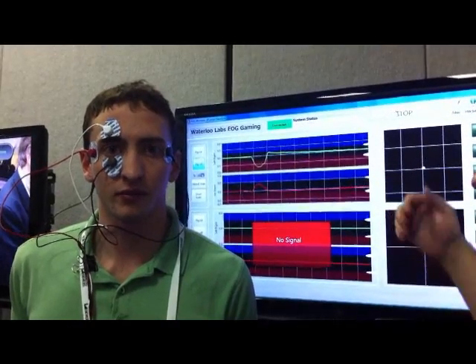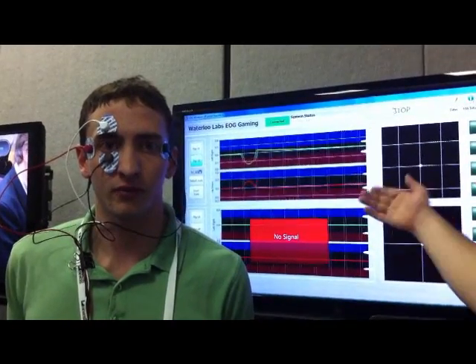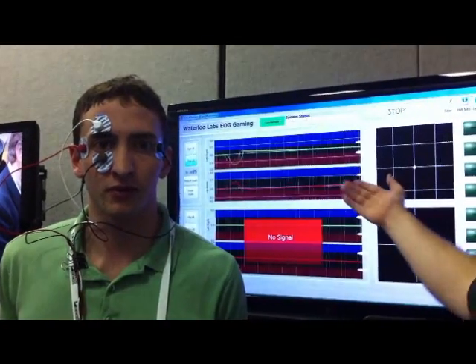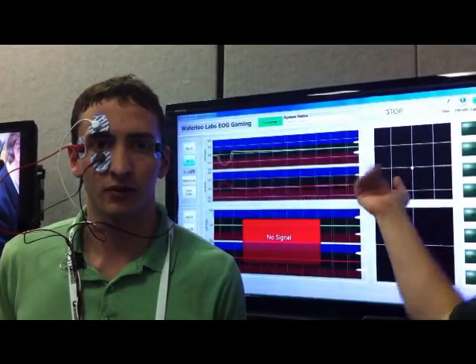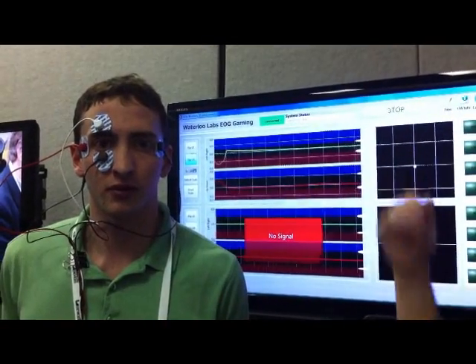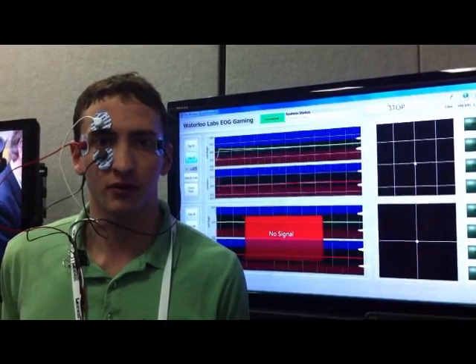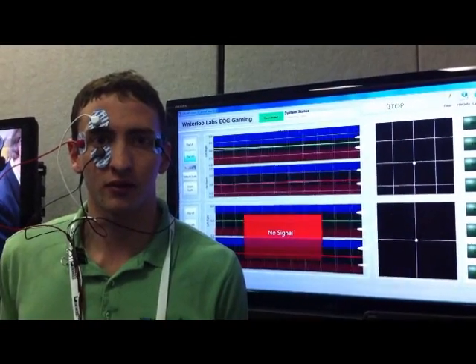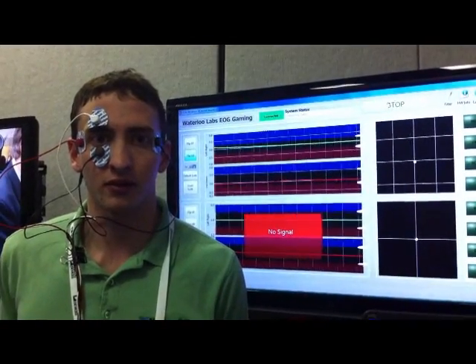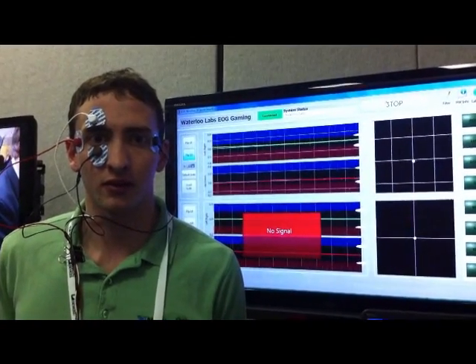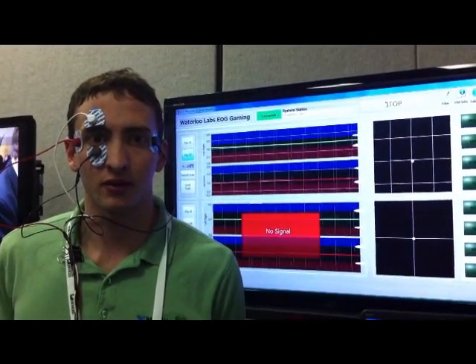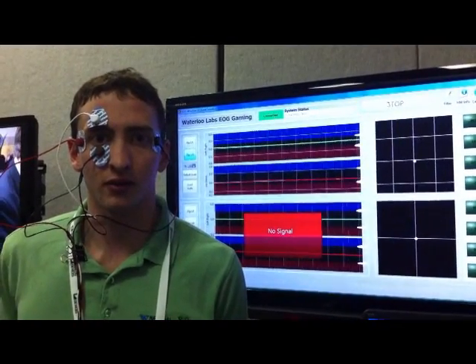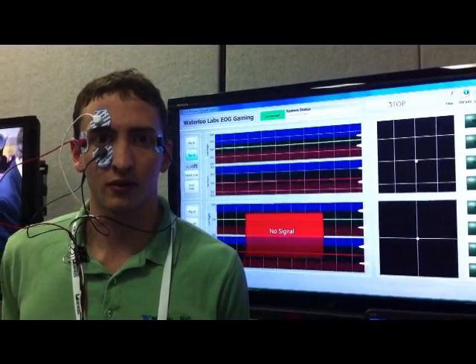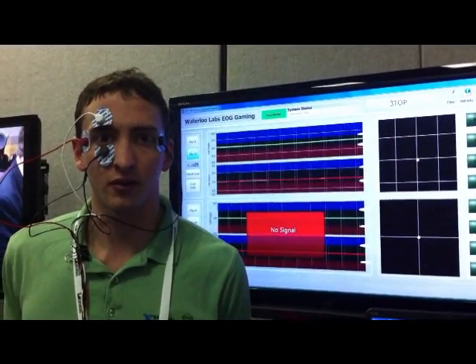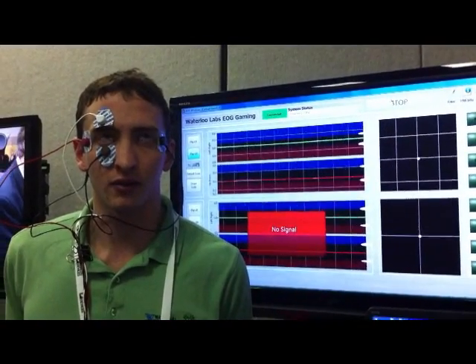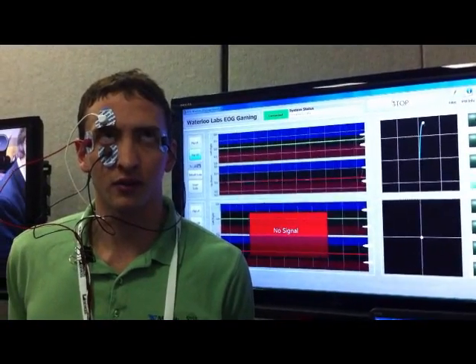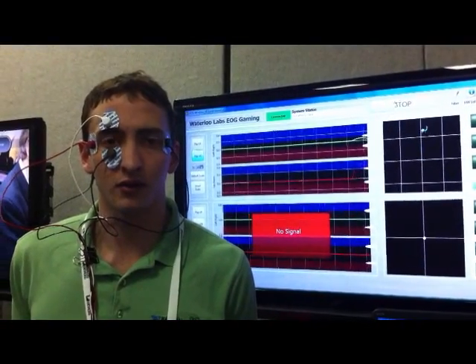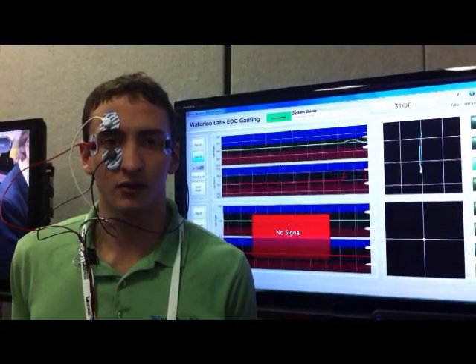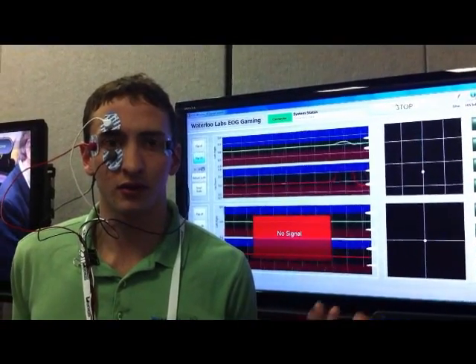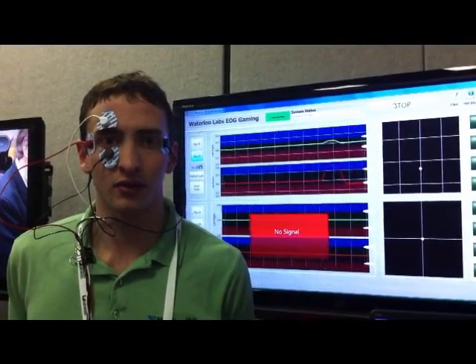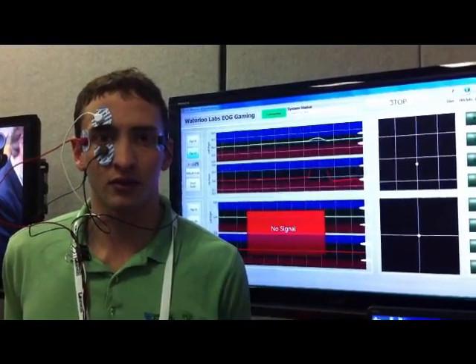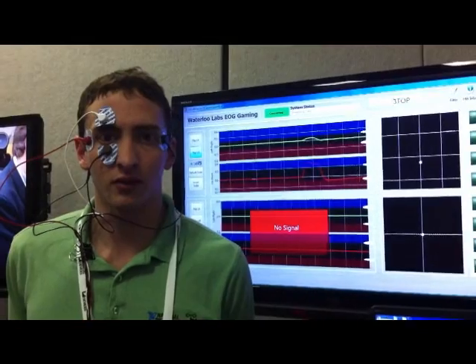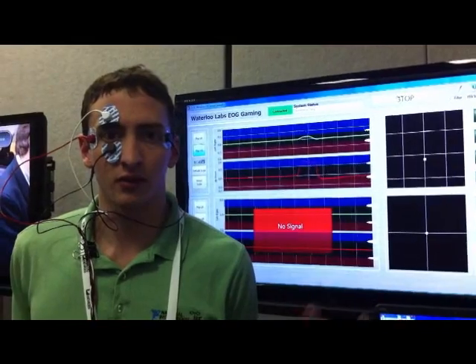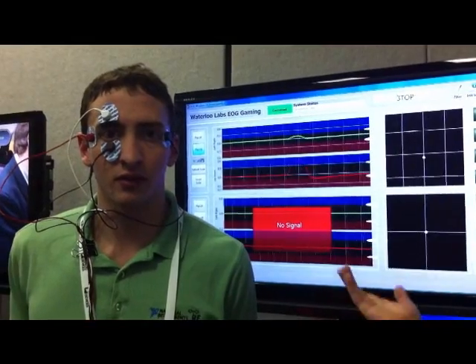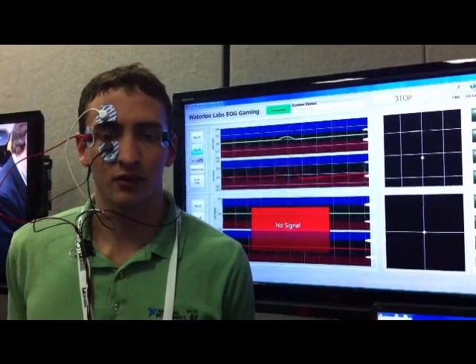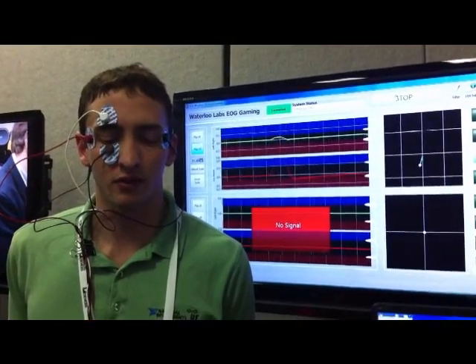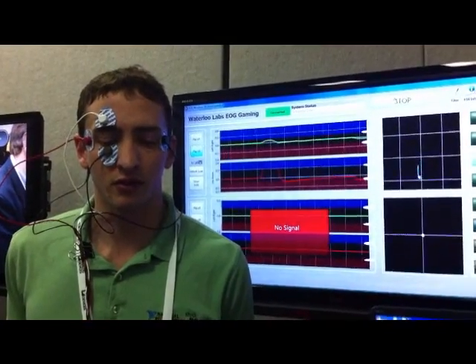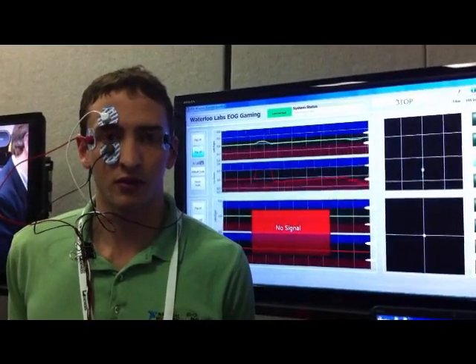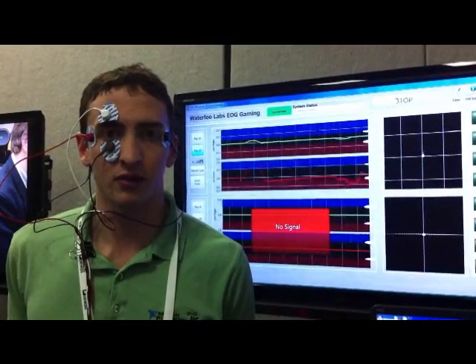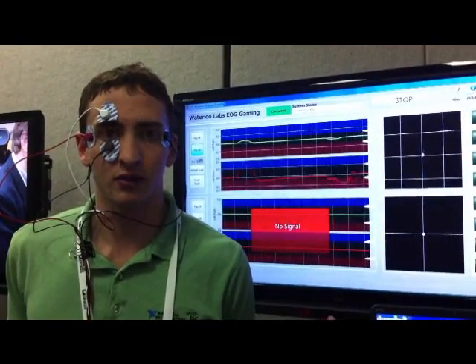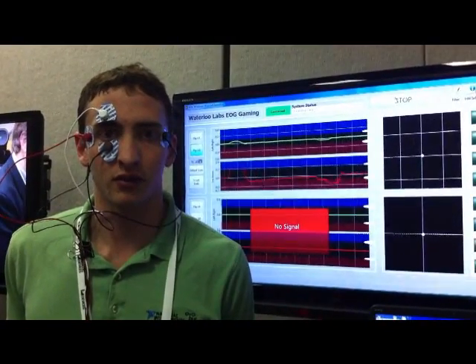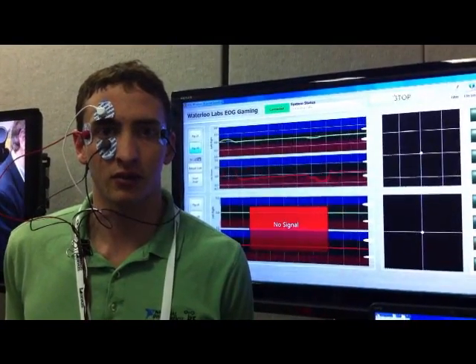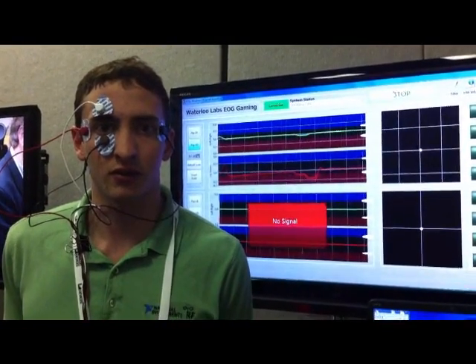Likewise, this red line shows the up-down movement. So if he looks up, we see that spike up. And if he looks down, we see a spike down.